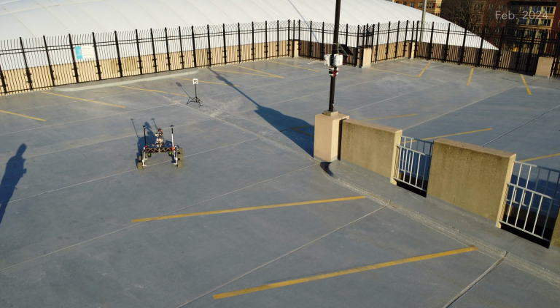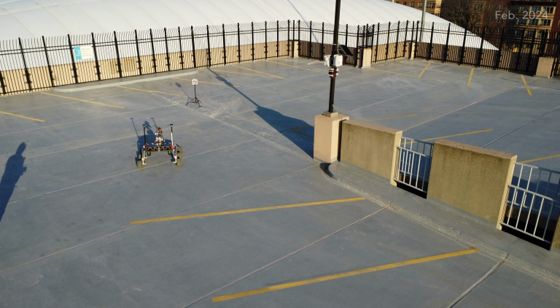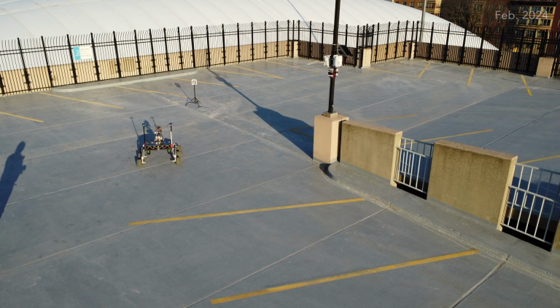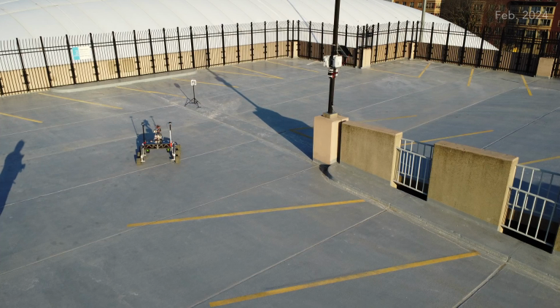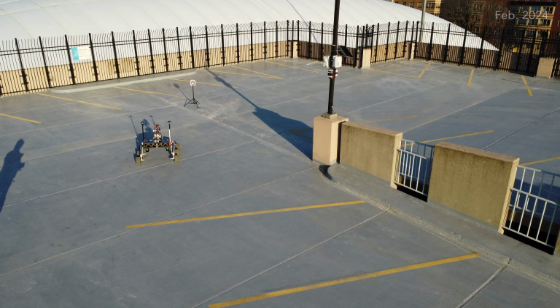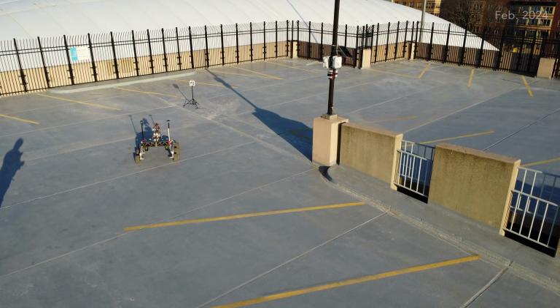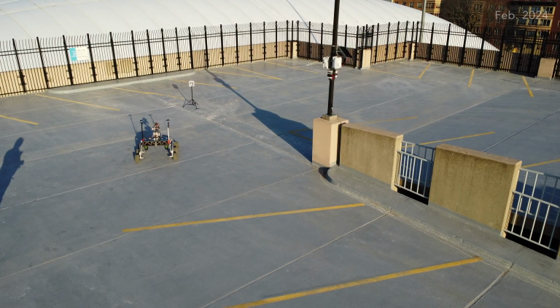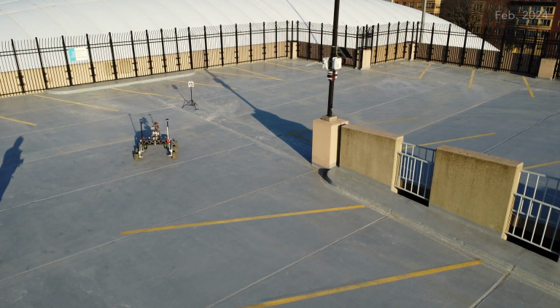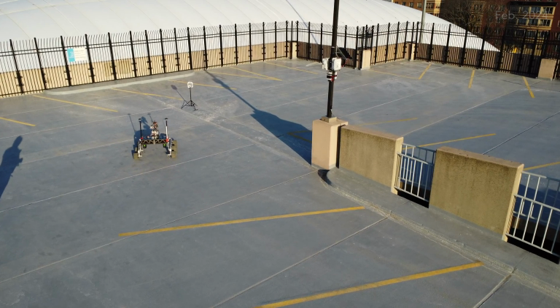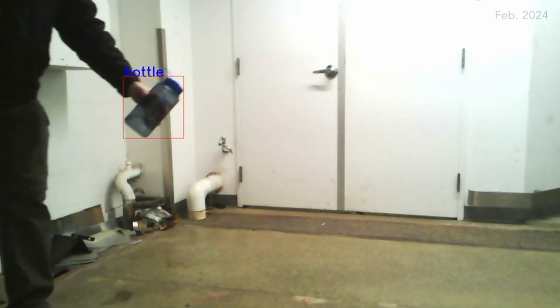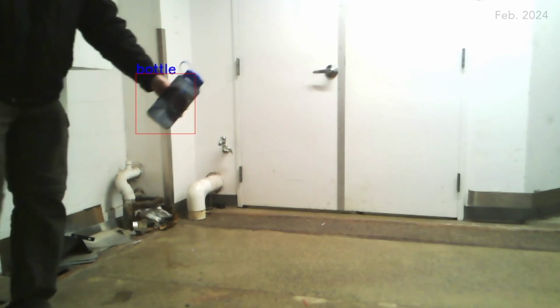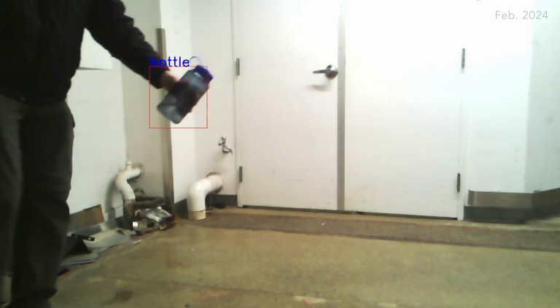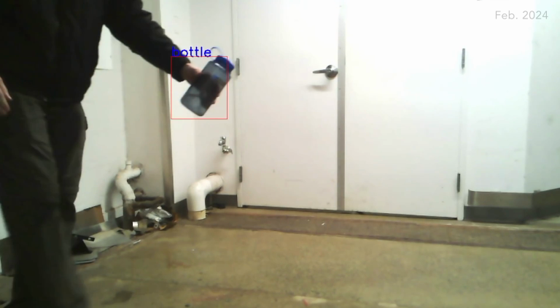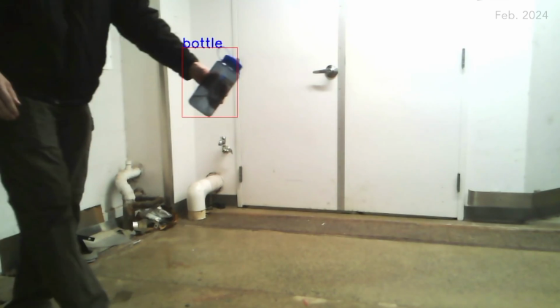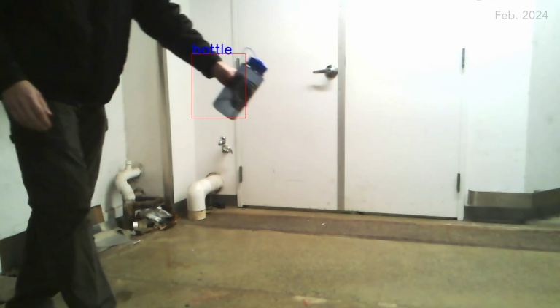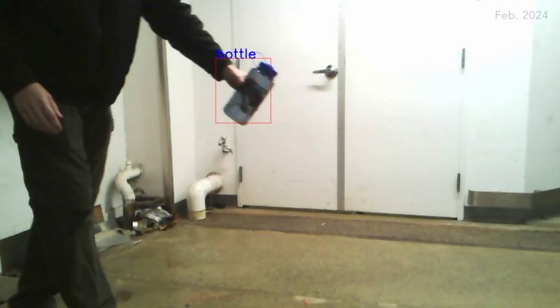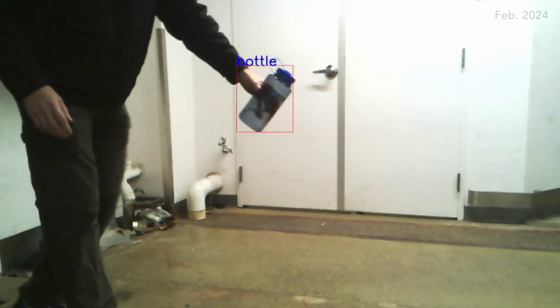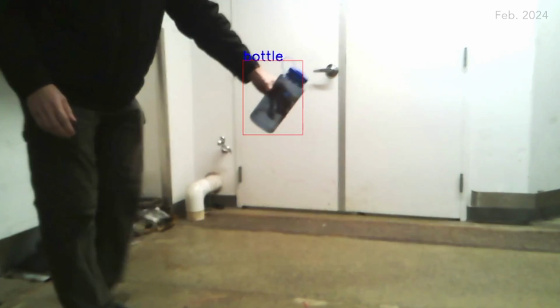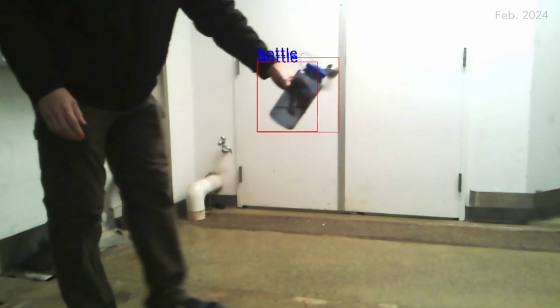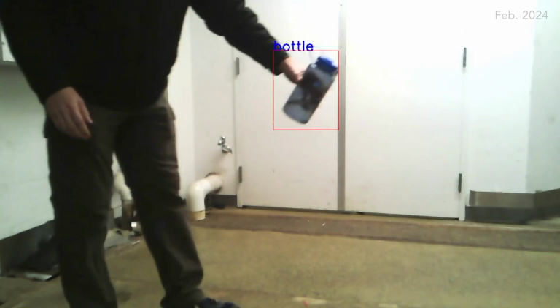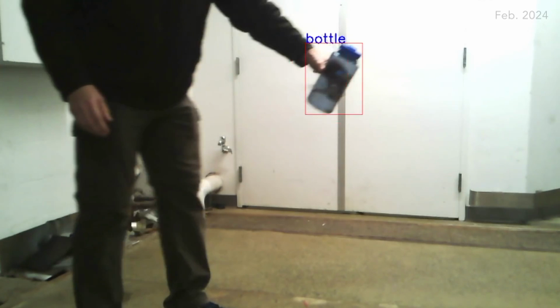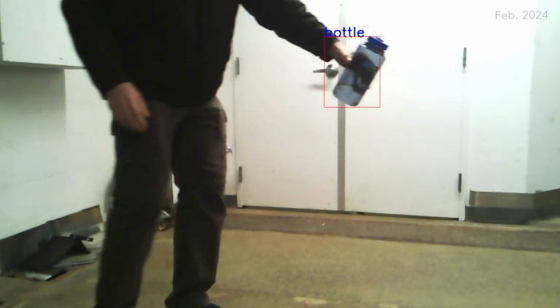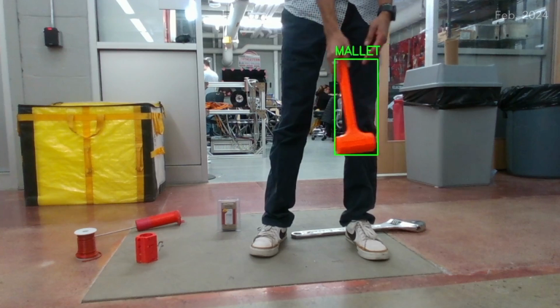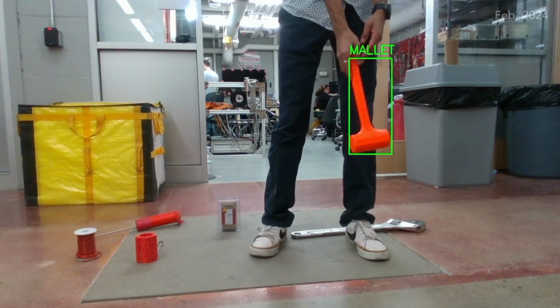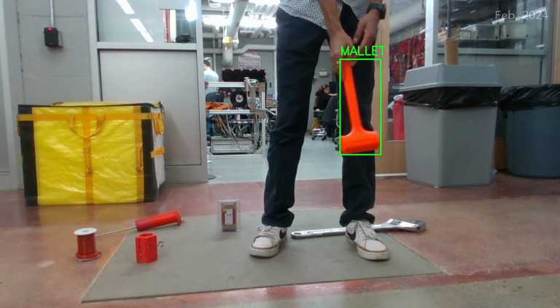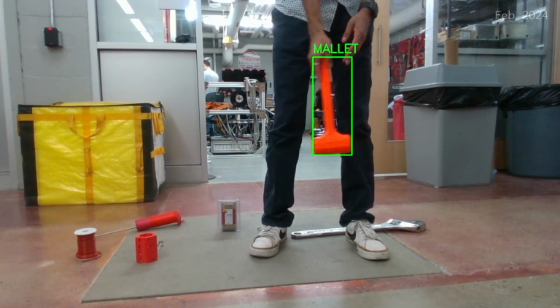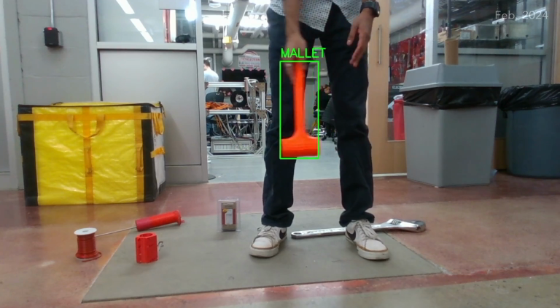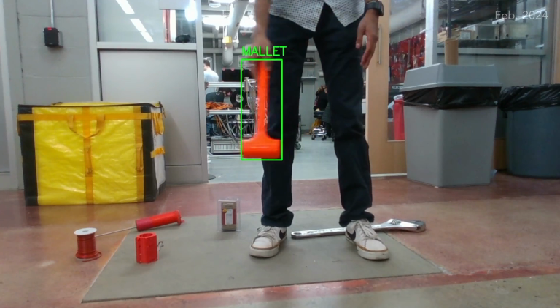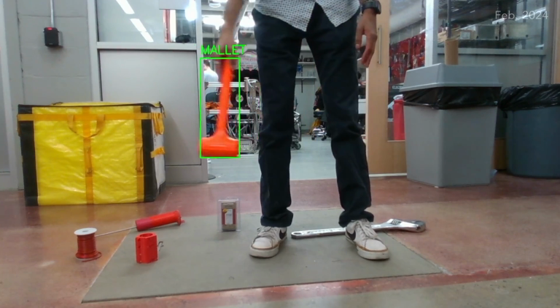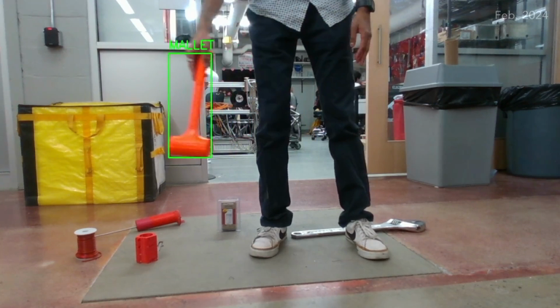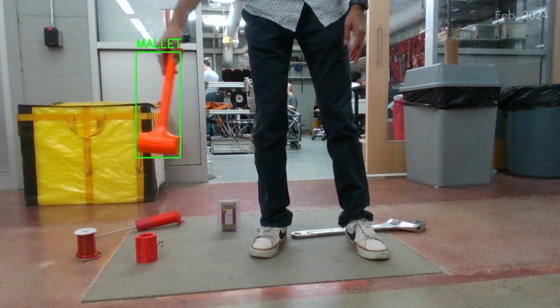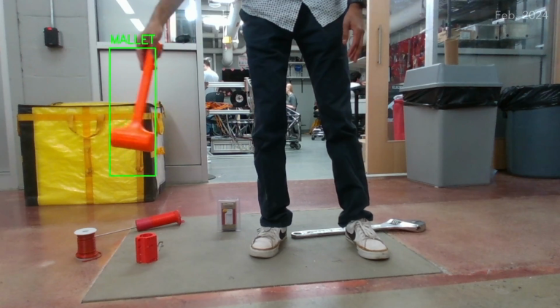In addition to our ArUco detection, we've developed a transfer learning YOLO model for the water bottle and a semantic segmentation model to find the mallet.